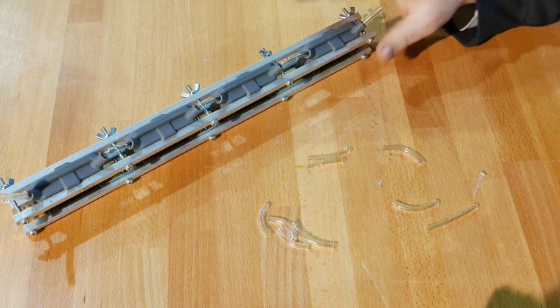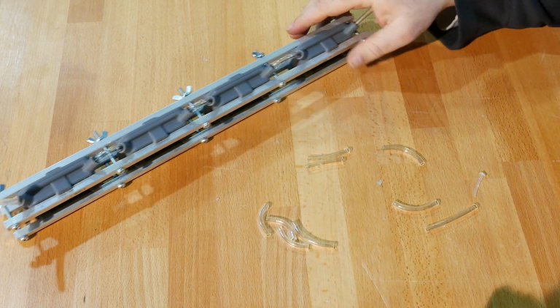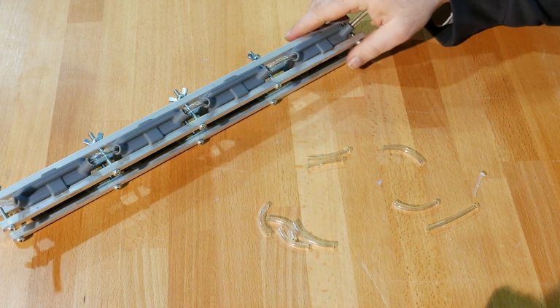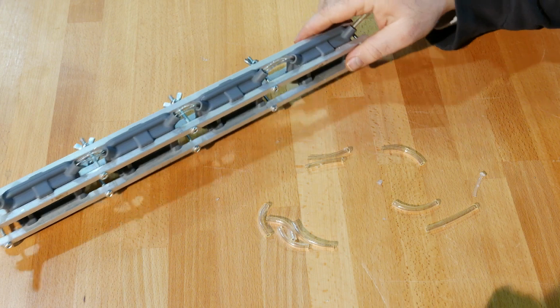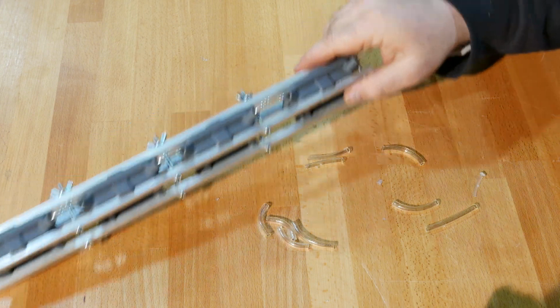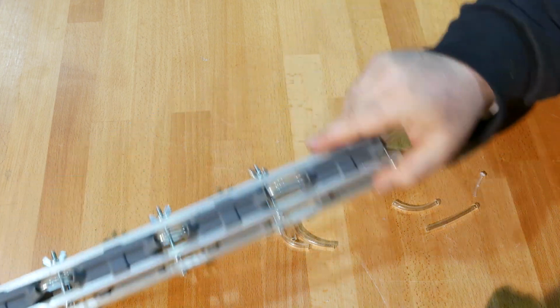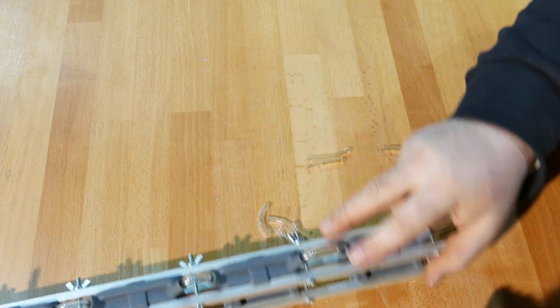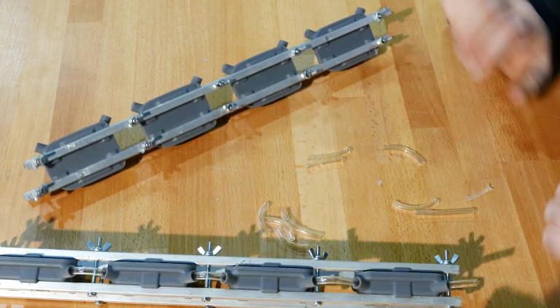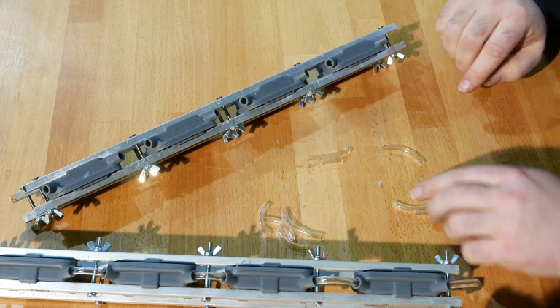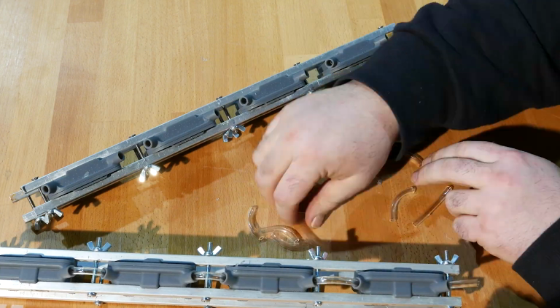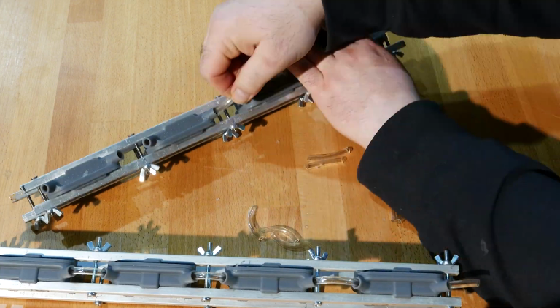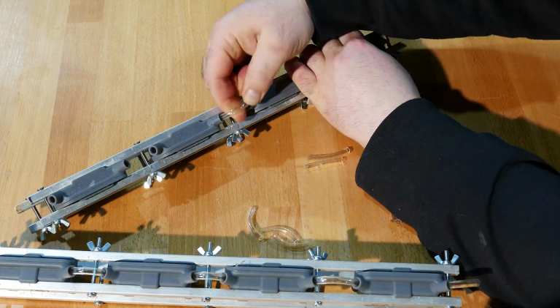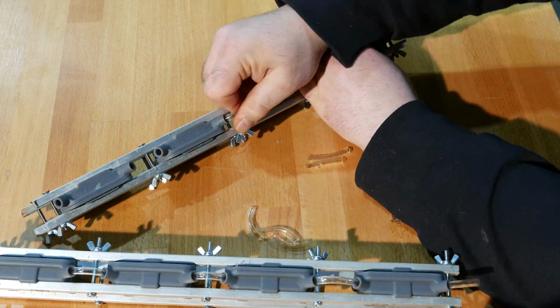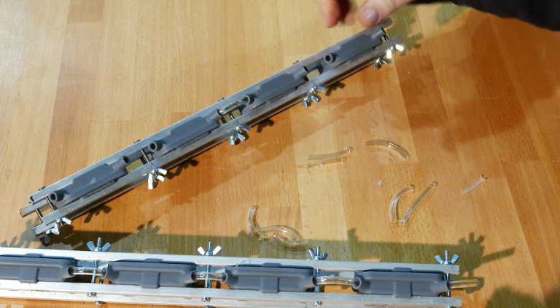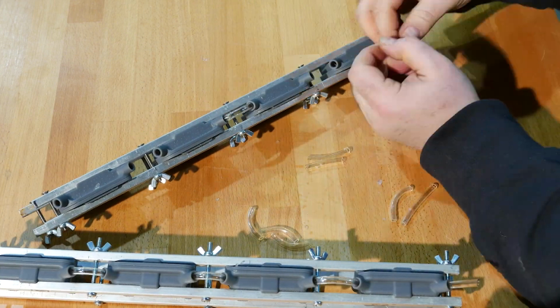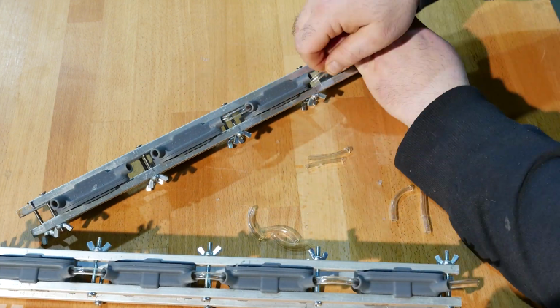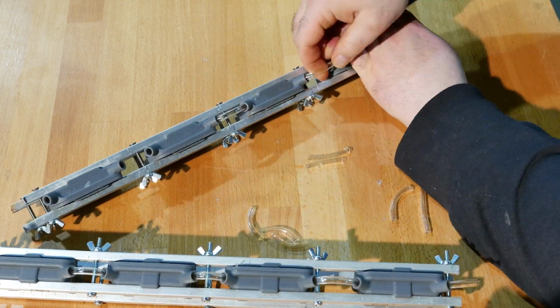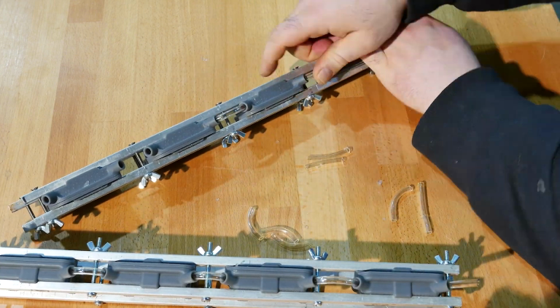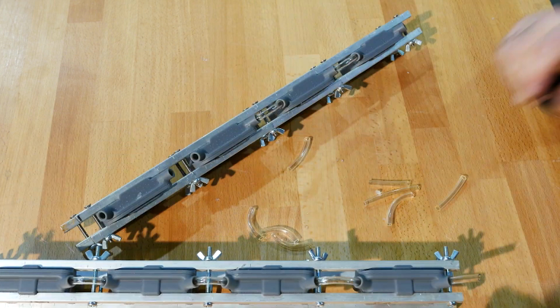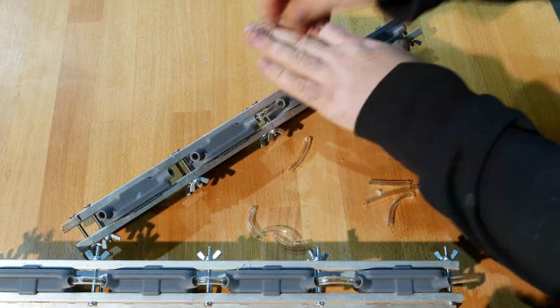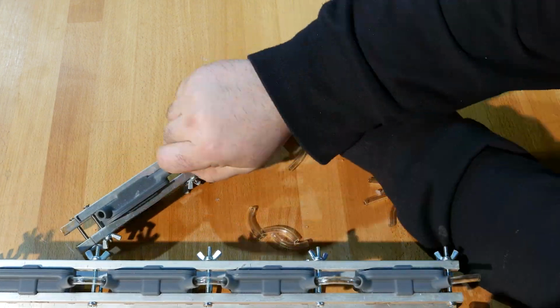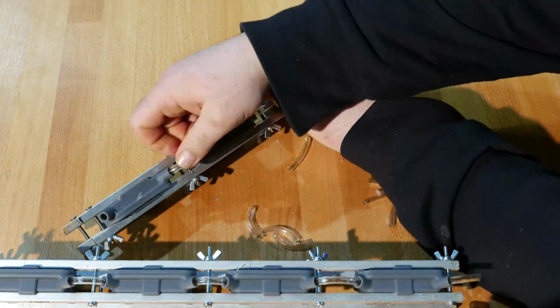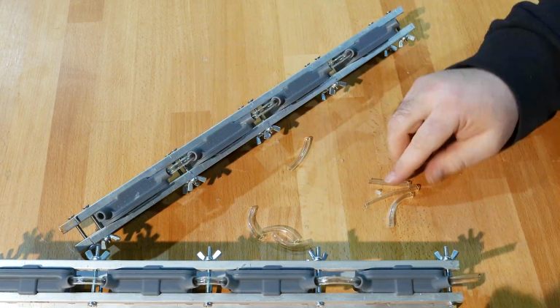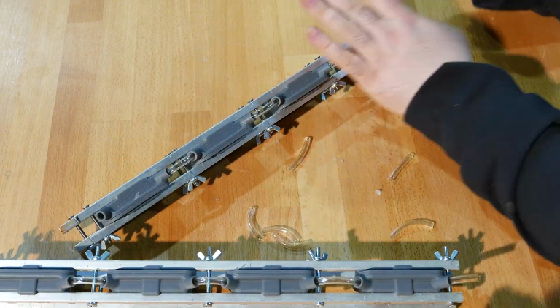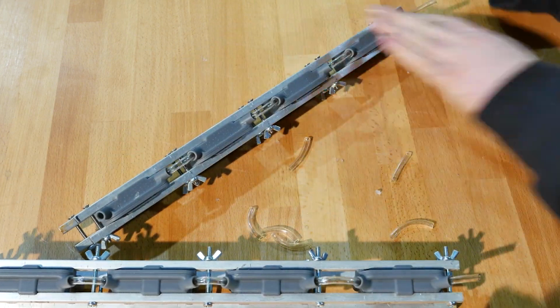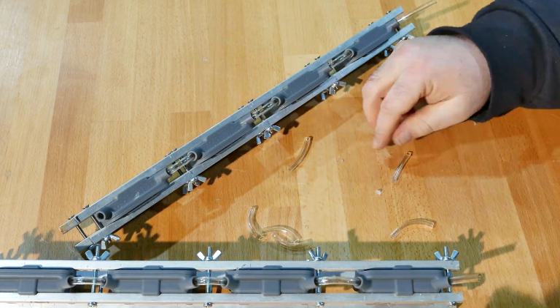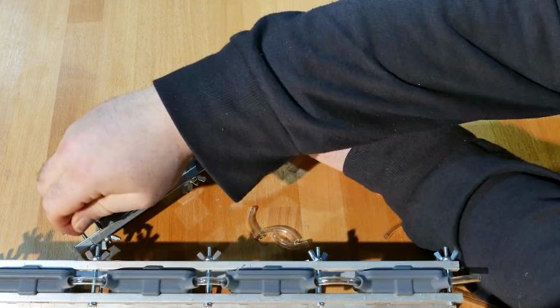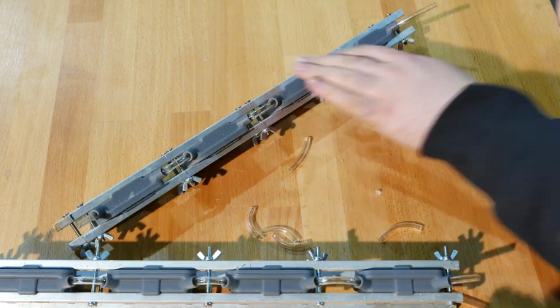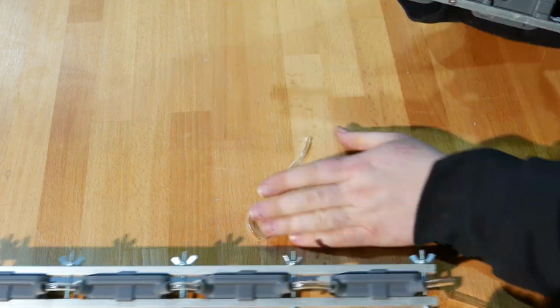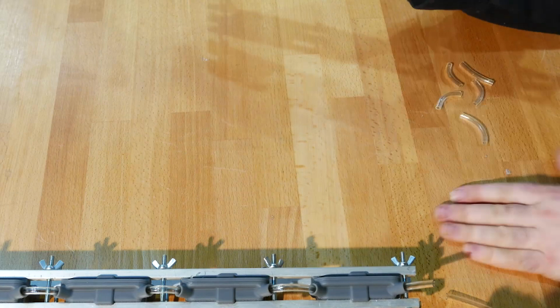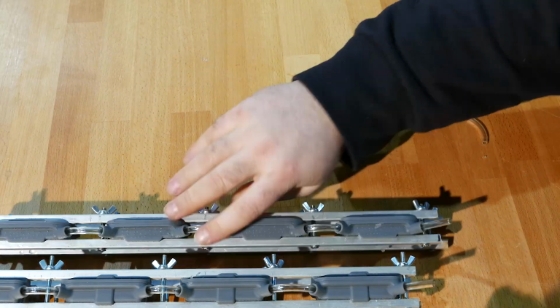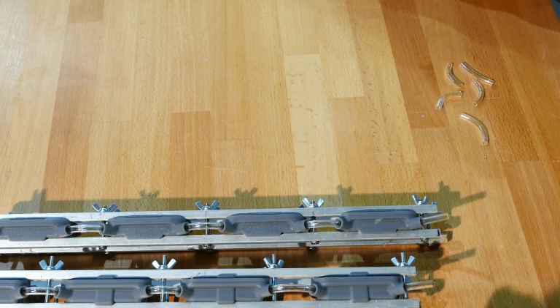Finally, it hit me. Connect individual molds with tubes, and clamp them all with simple metal bars.